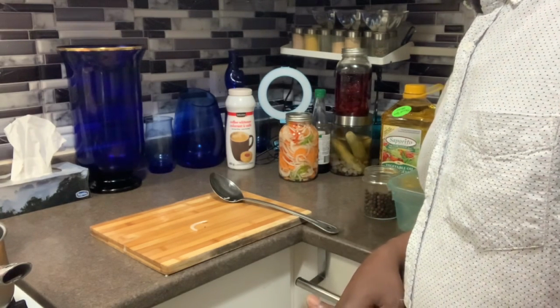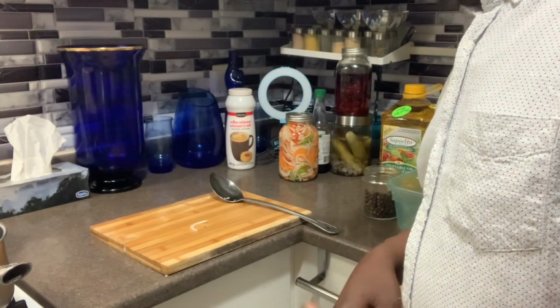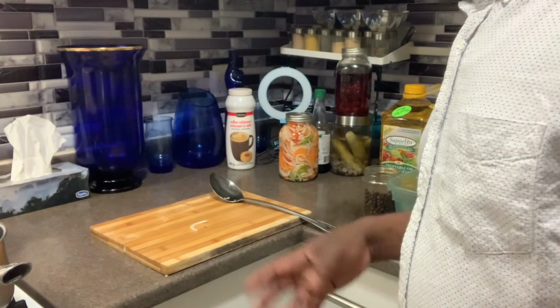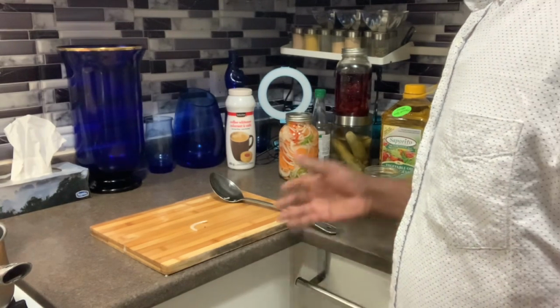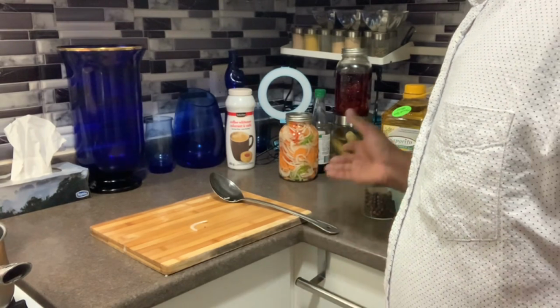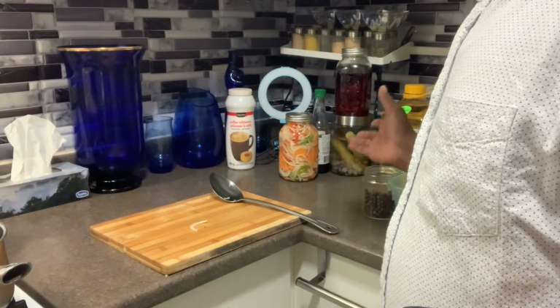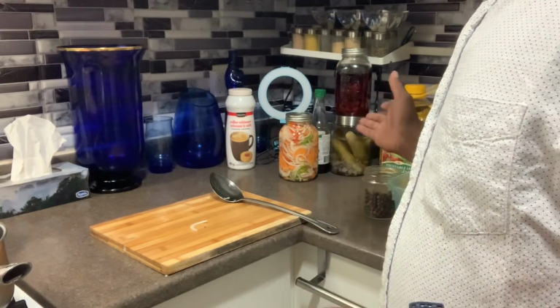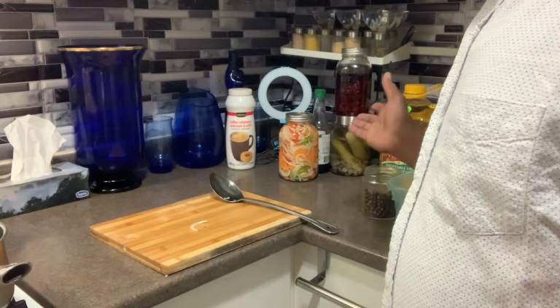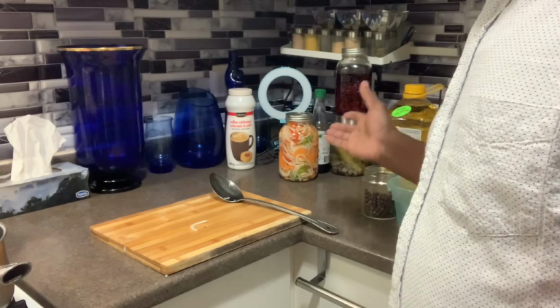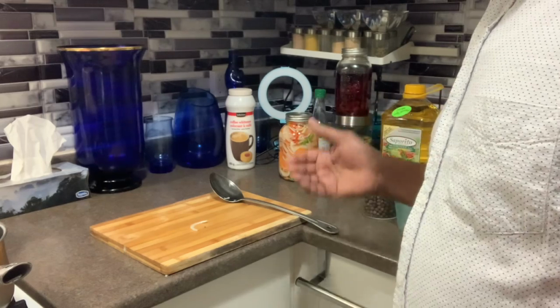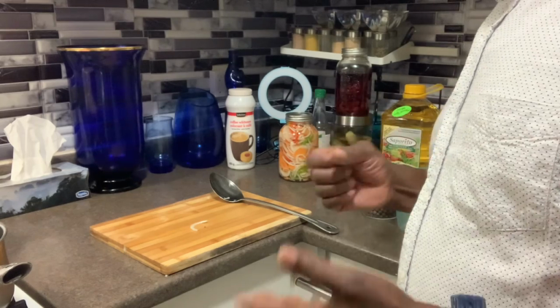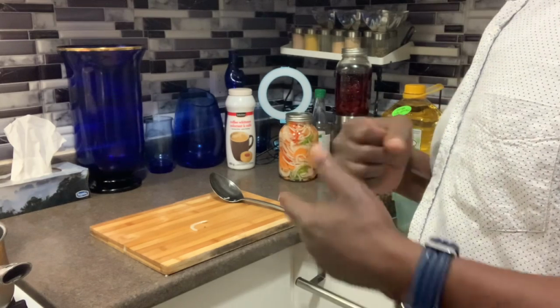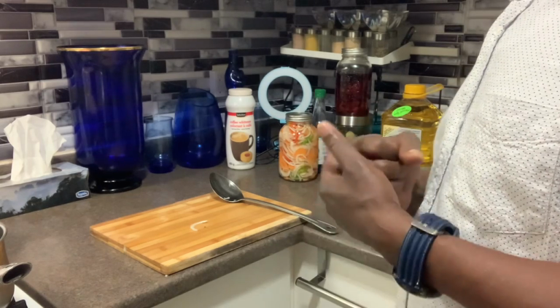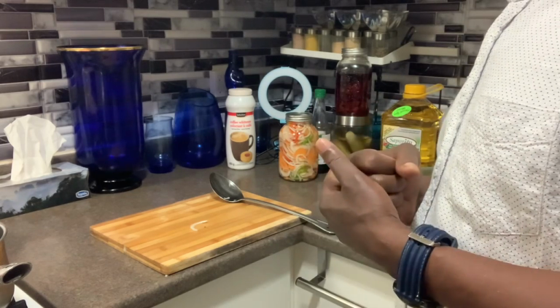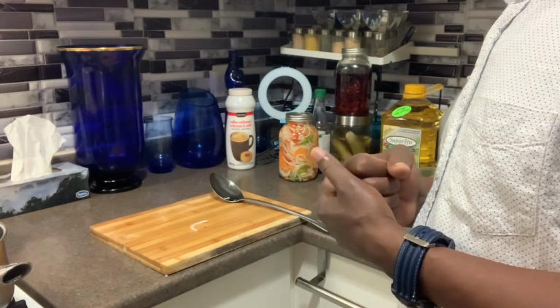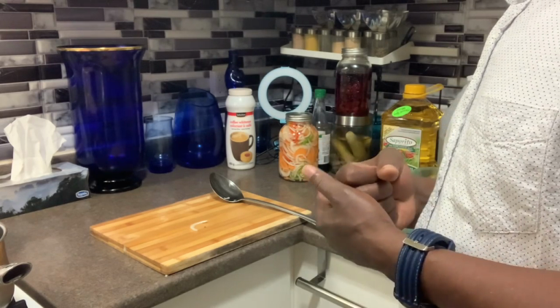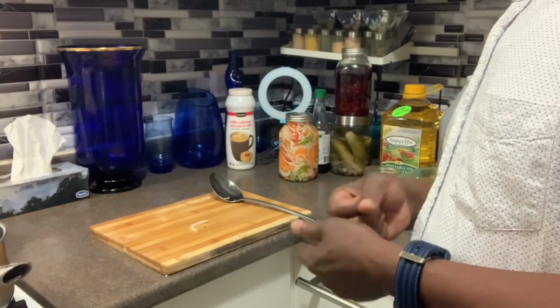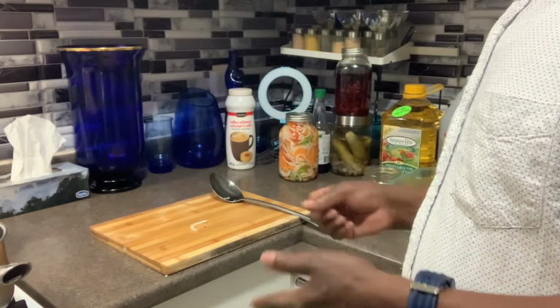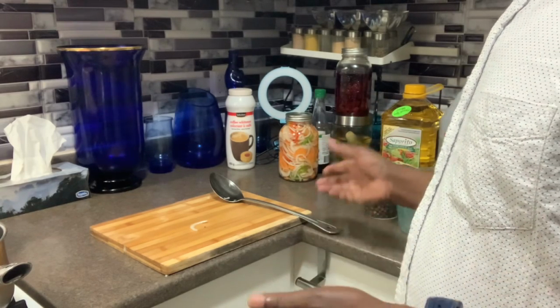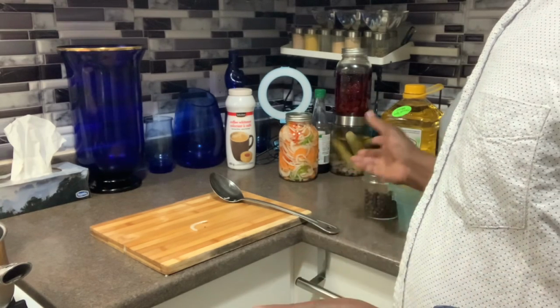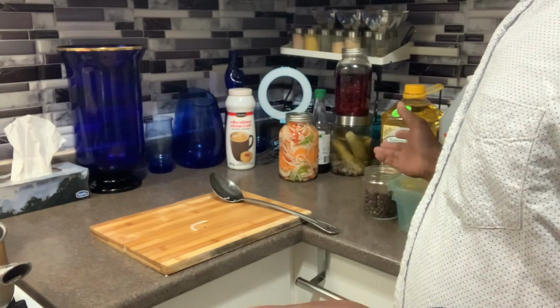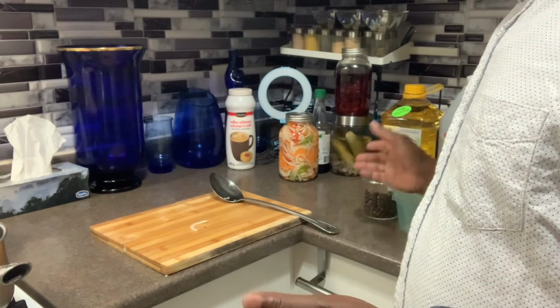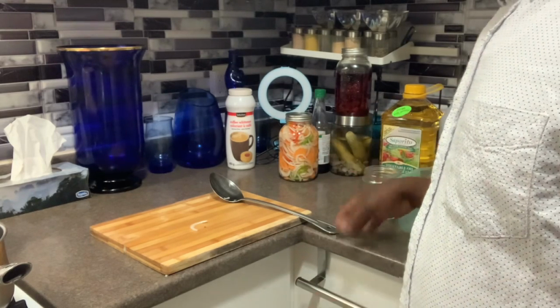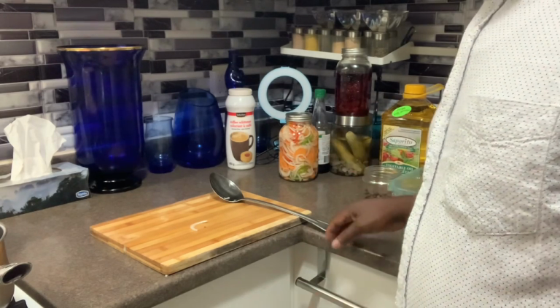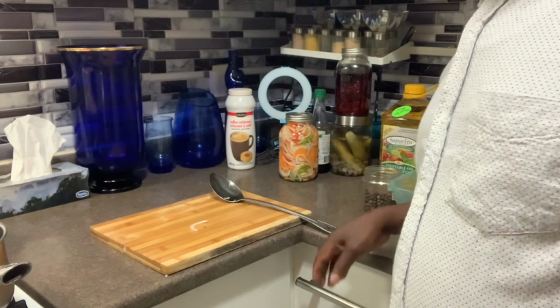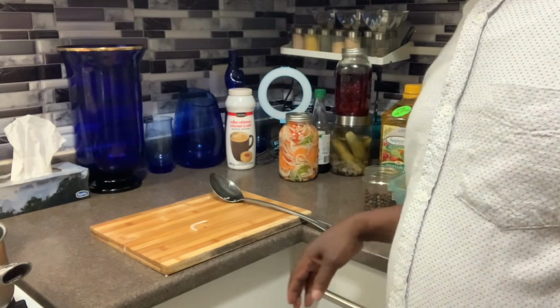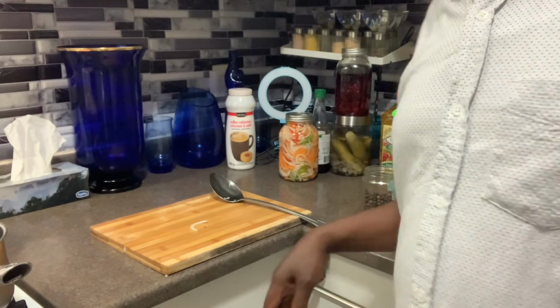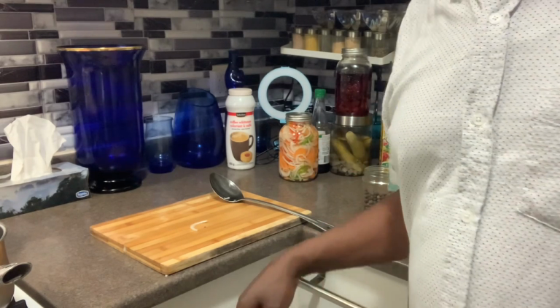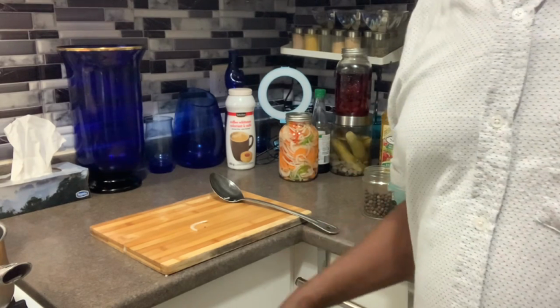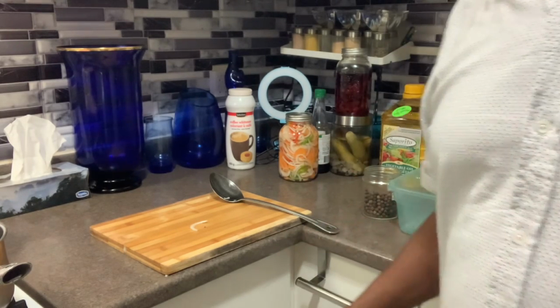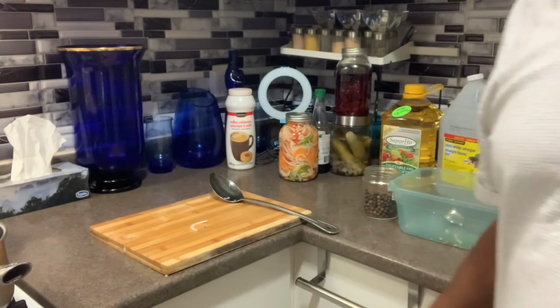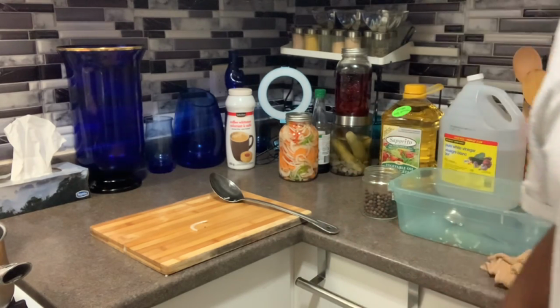I have extra onion because onion was on sale, pepper was on sale, and lots of my pepper is coming in from the garden right now.